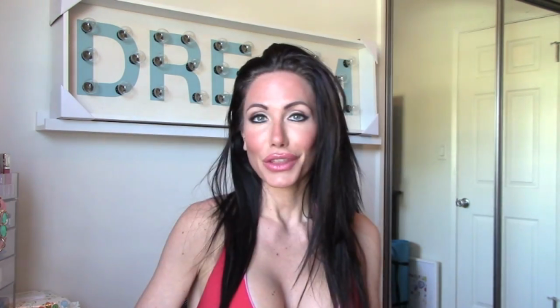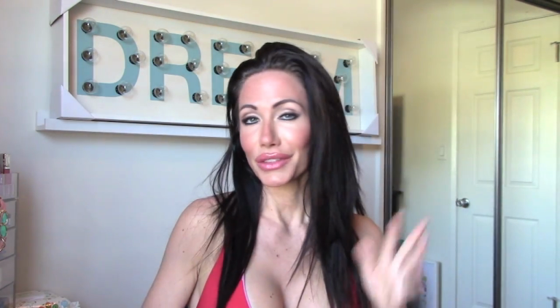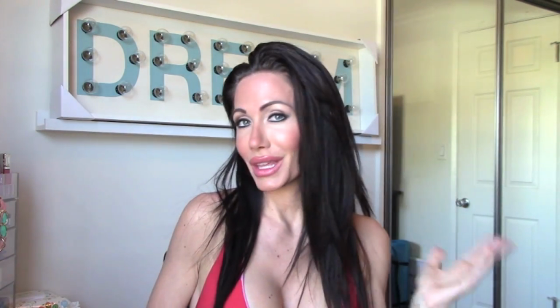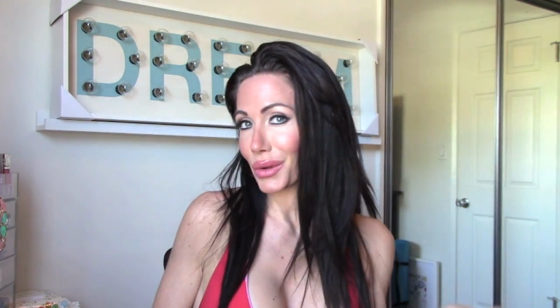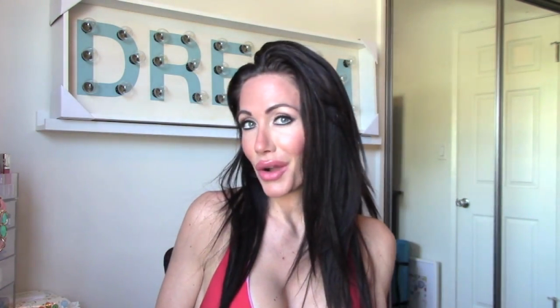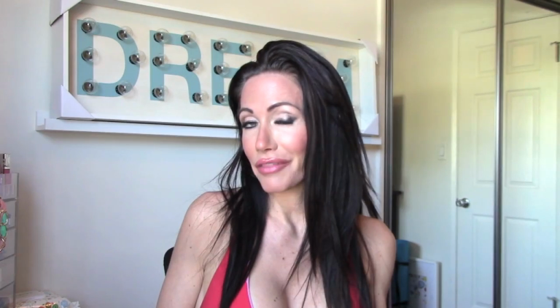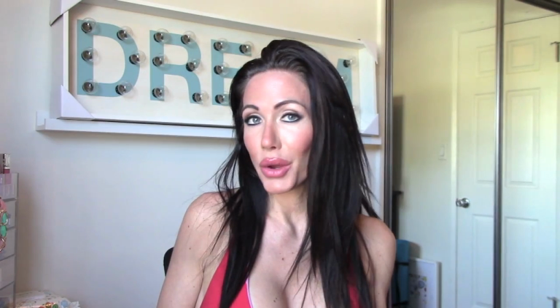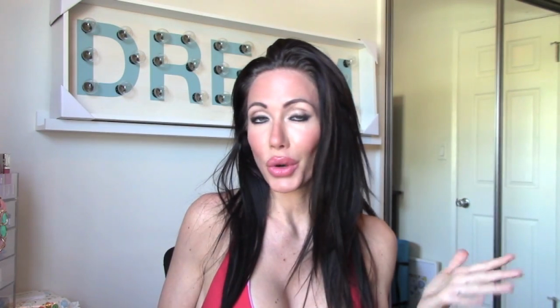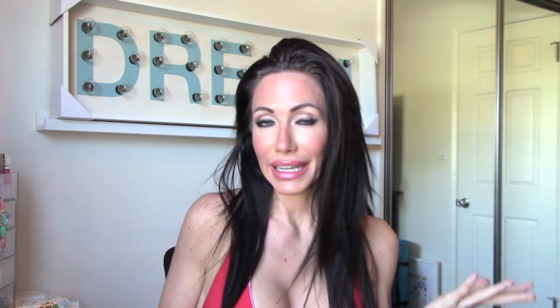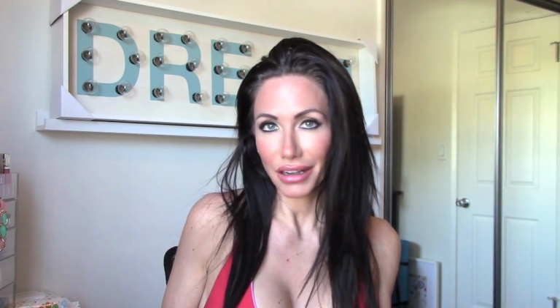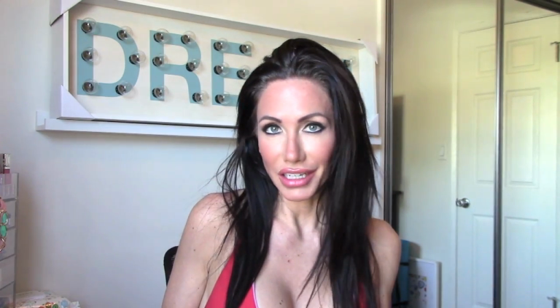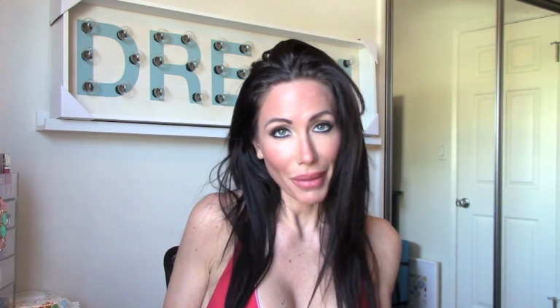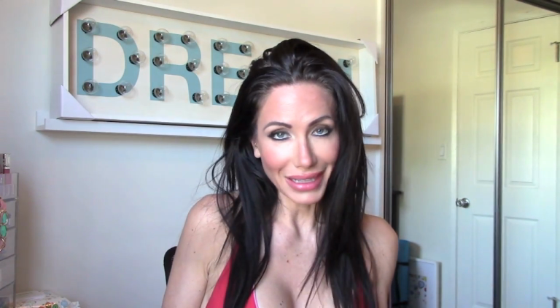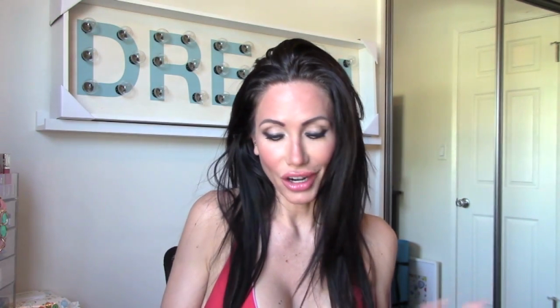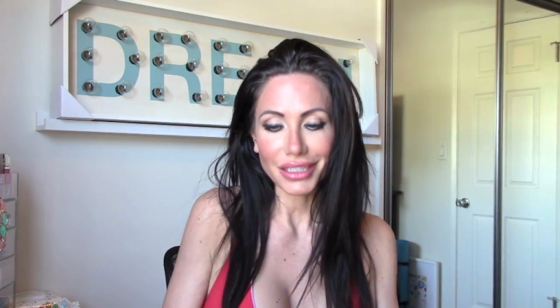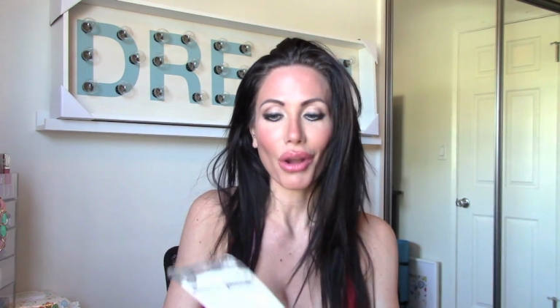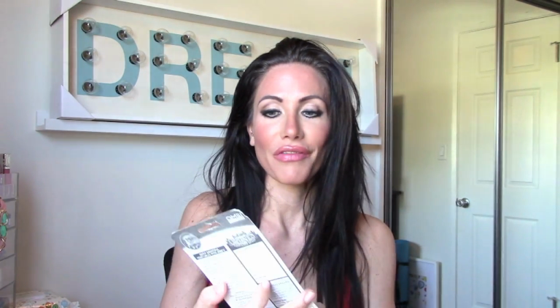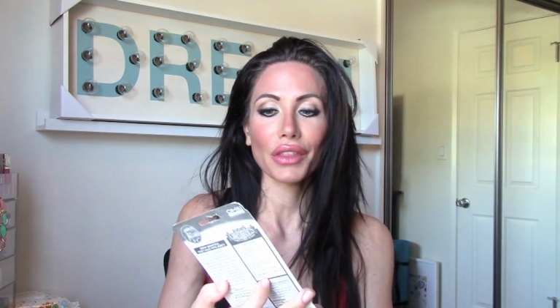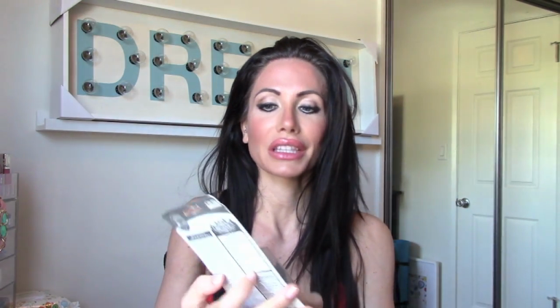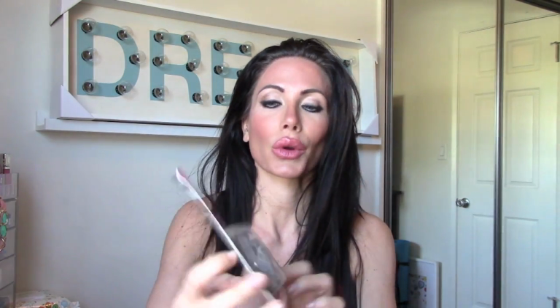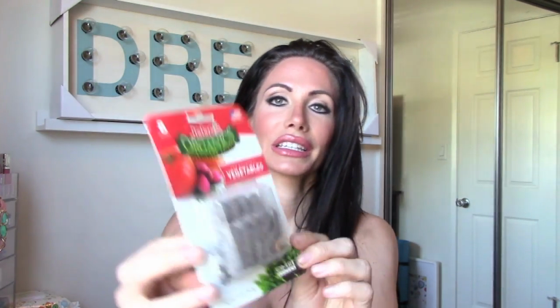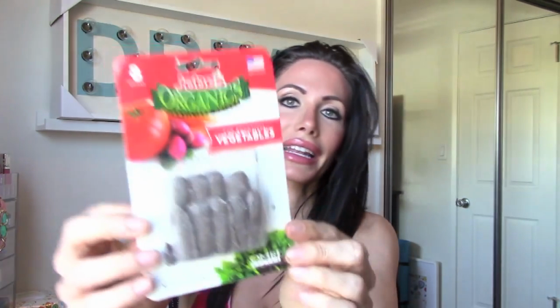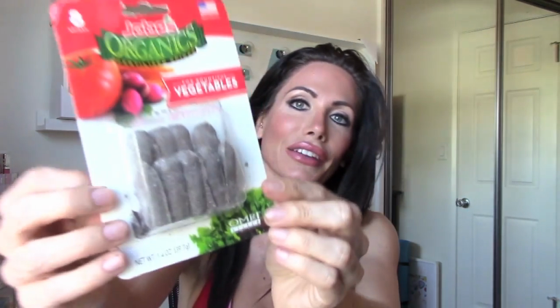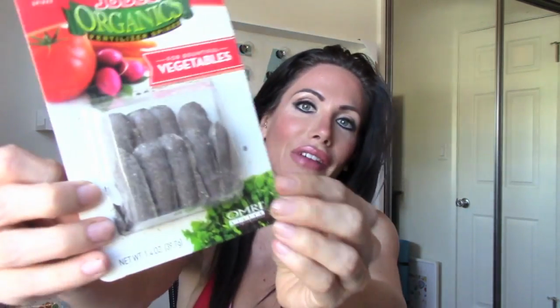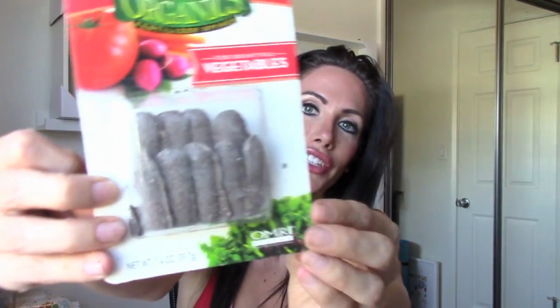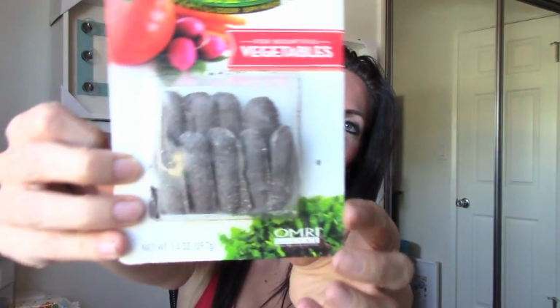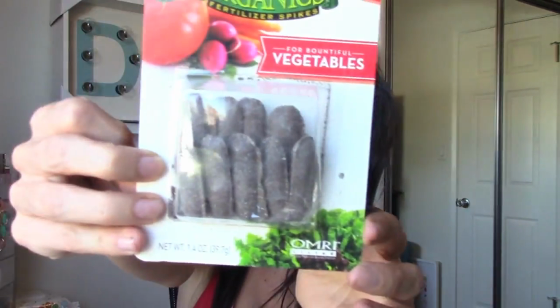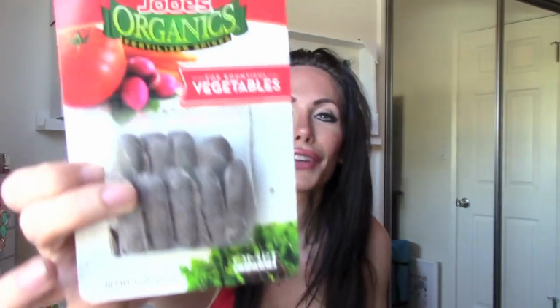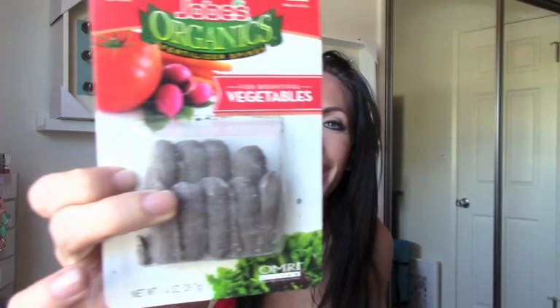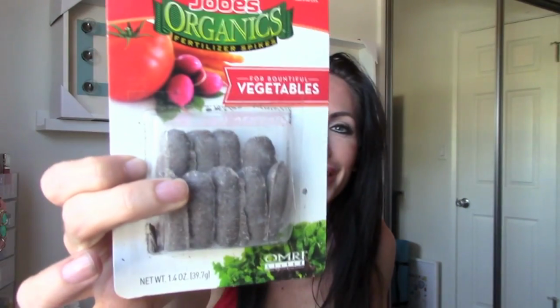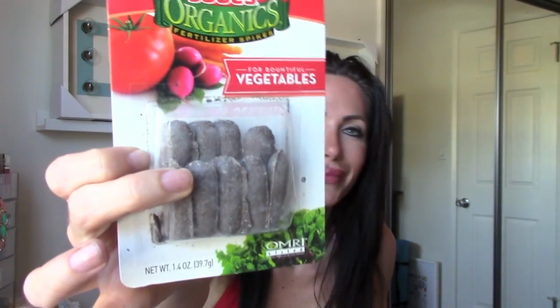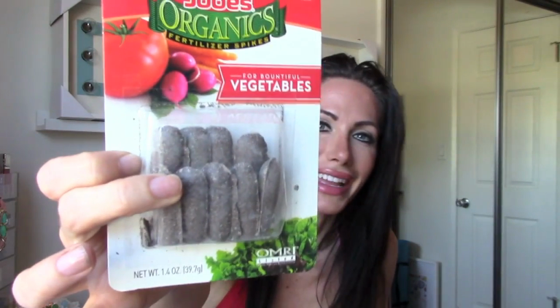For those of you that don't know, I have my own organic garden in my backyard, so I found these organic vegetable fertilizer spikes — perfect for the garden.